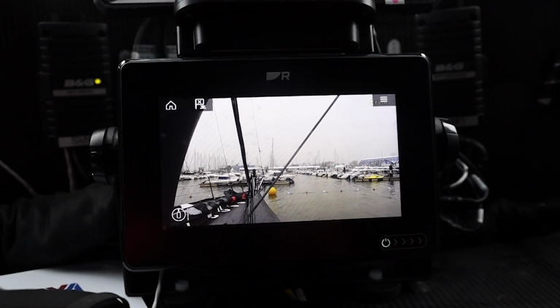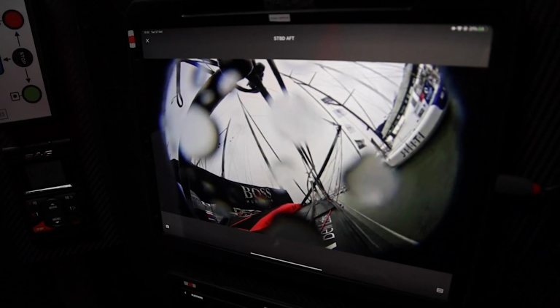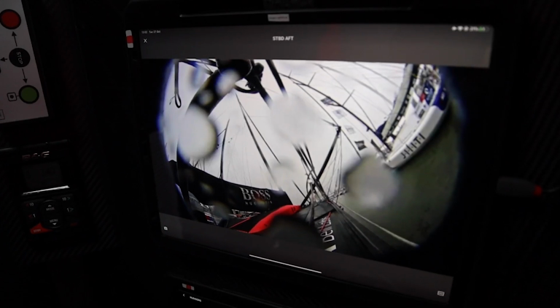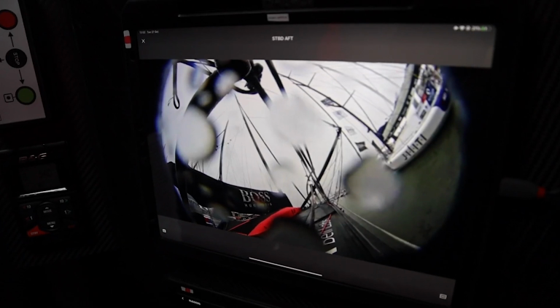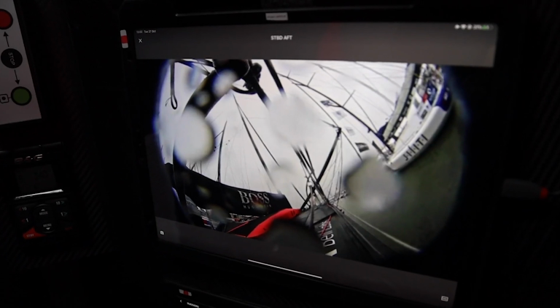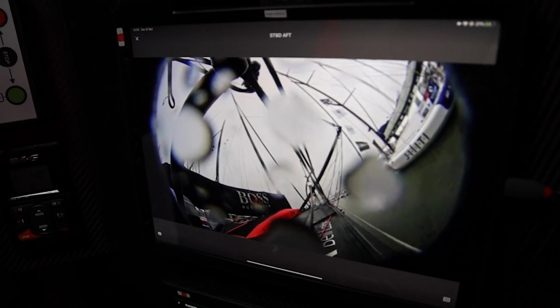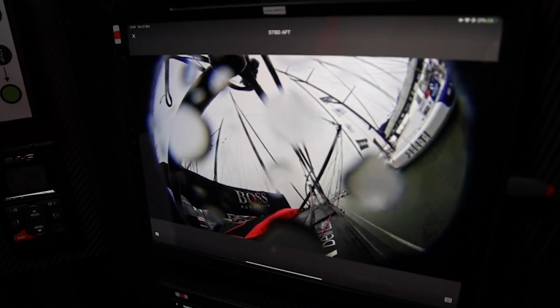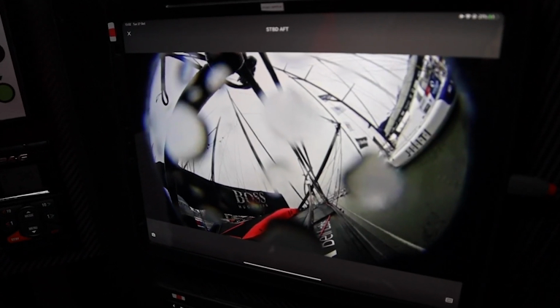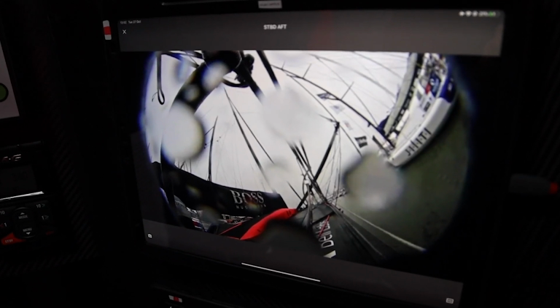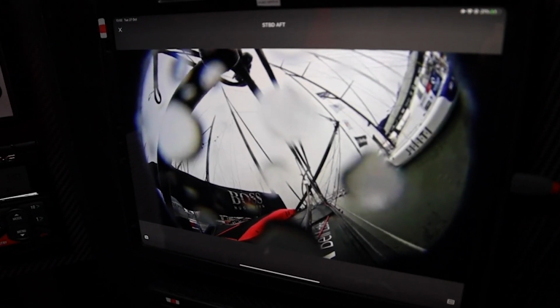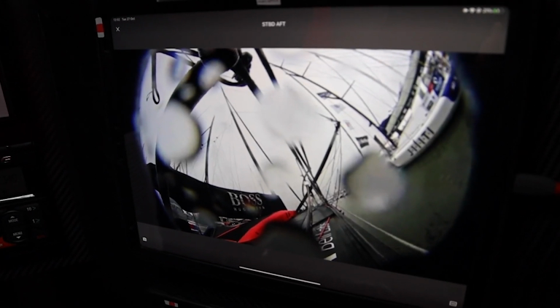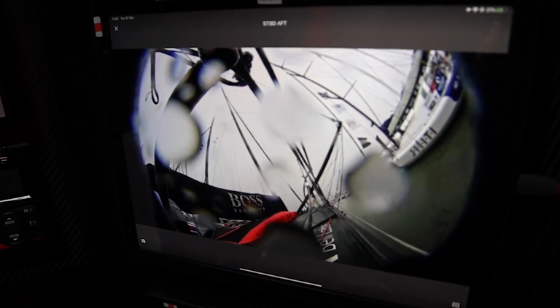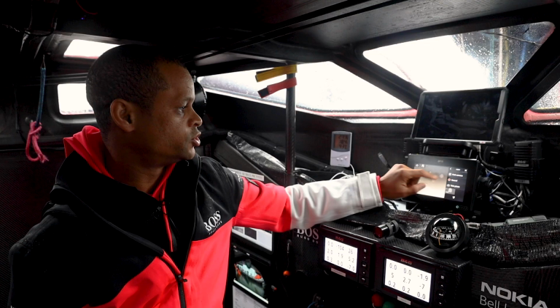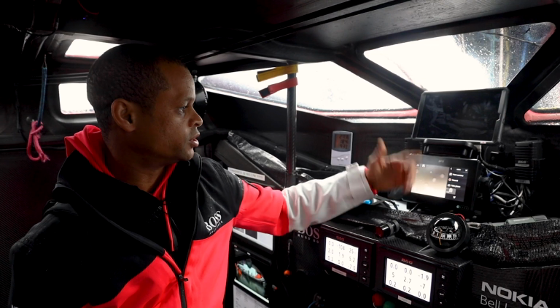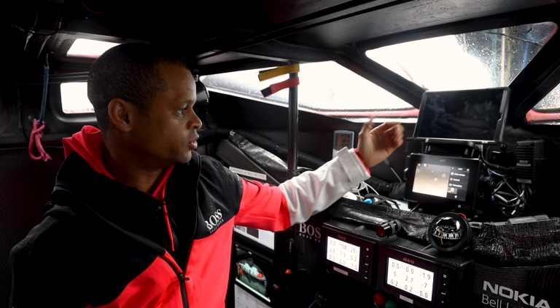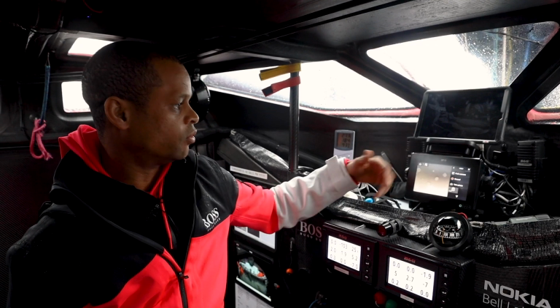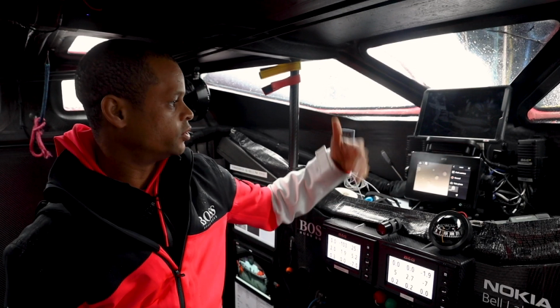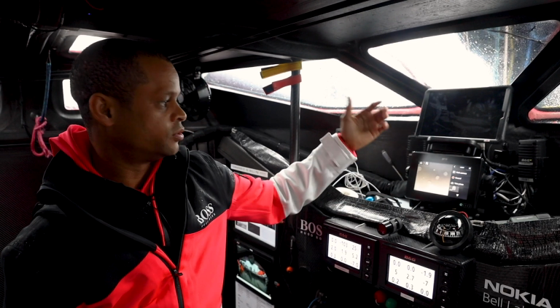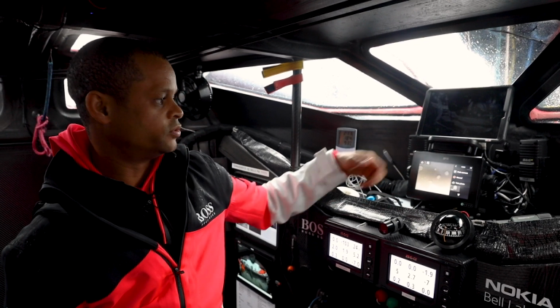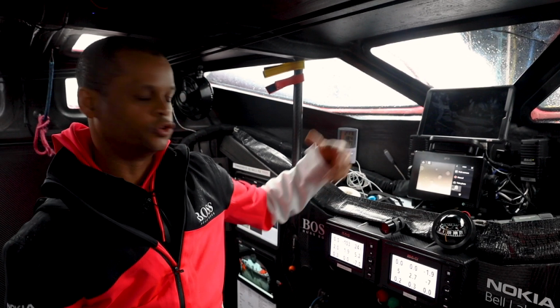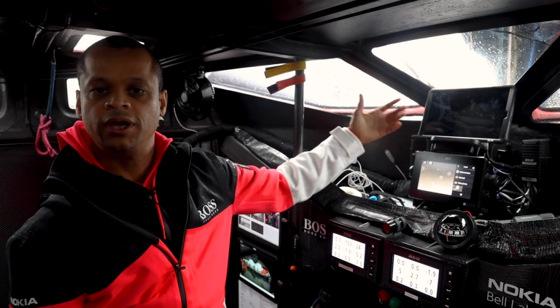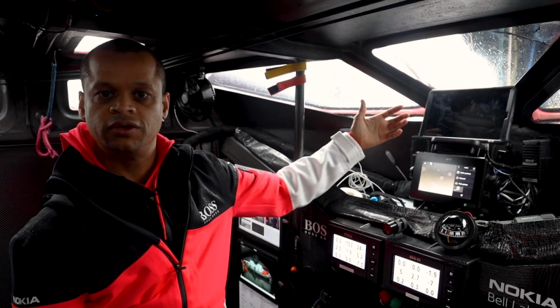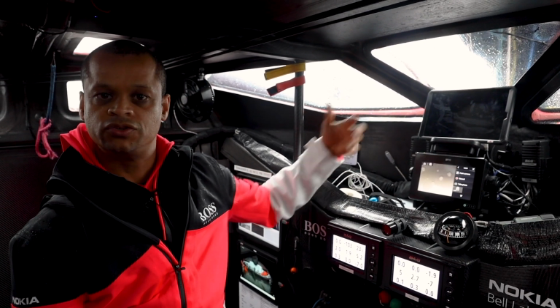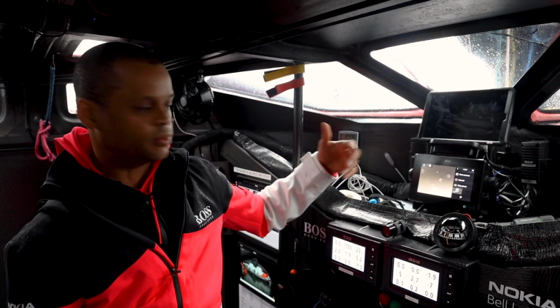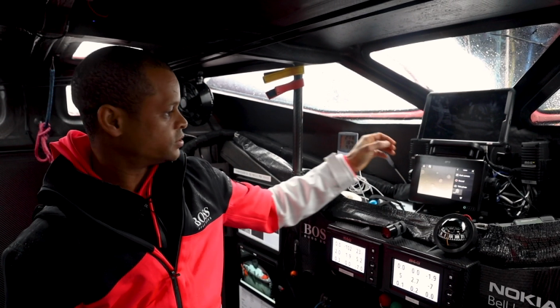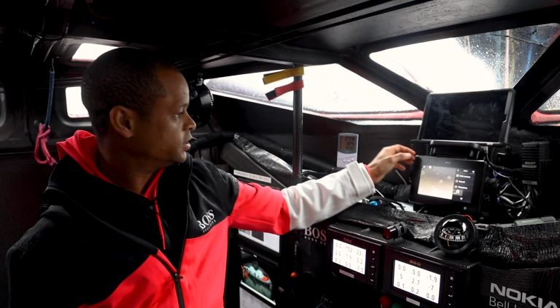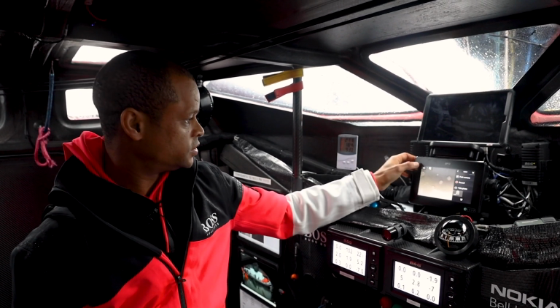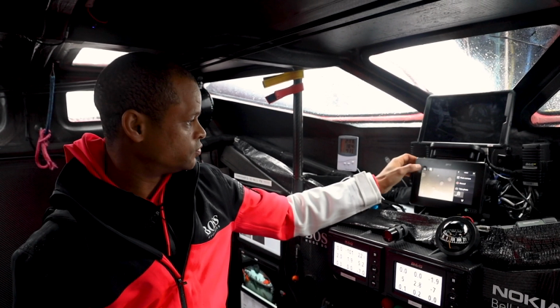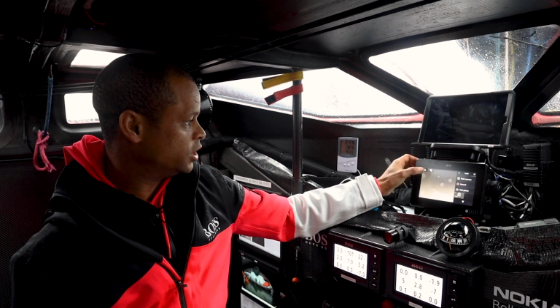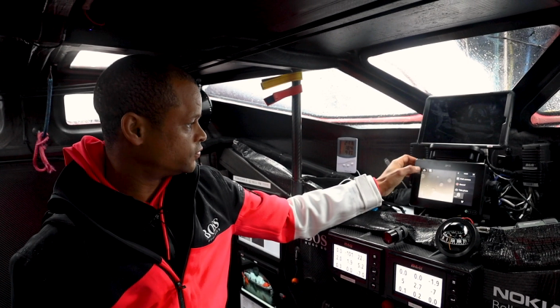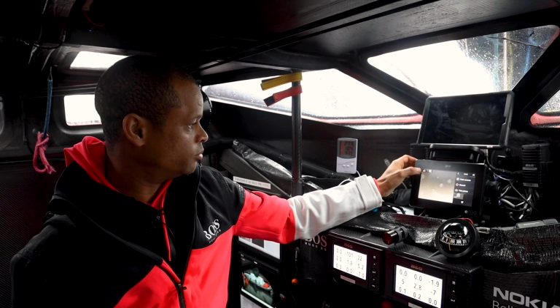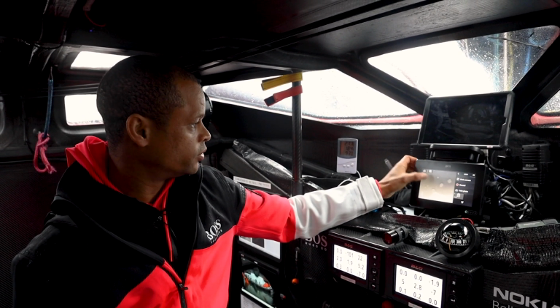We could also switch to thermal, which is very handy at night especially, to look at anything that's triggered an alarm. You can record, zoom in, zoom out — it's really useful on board.